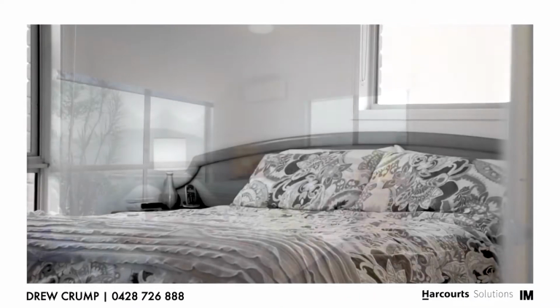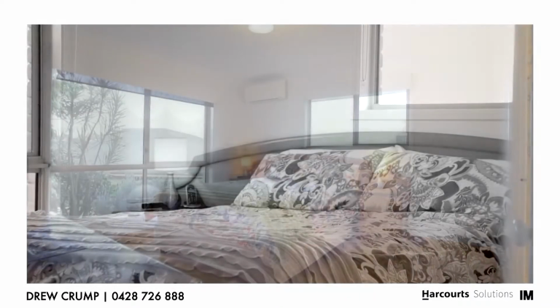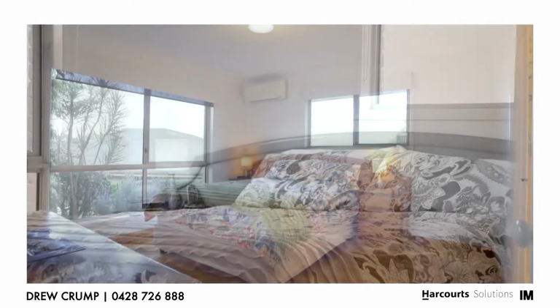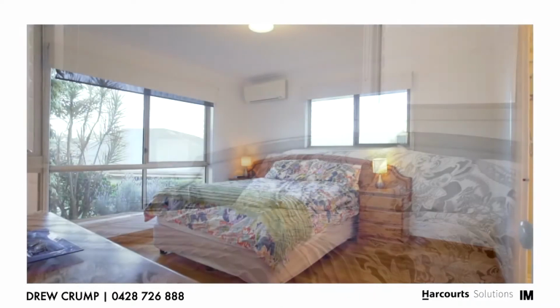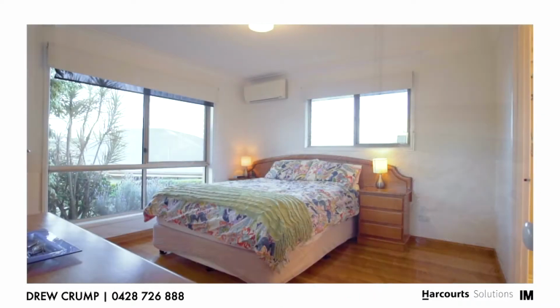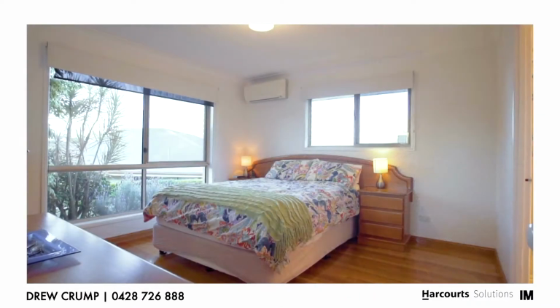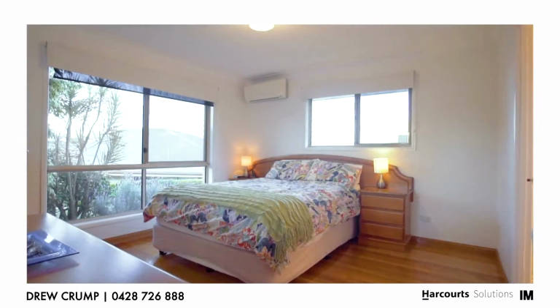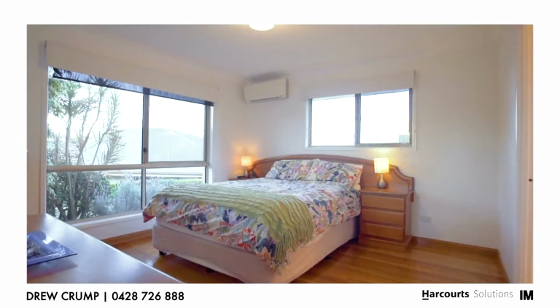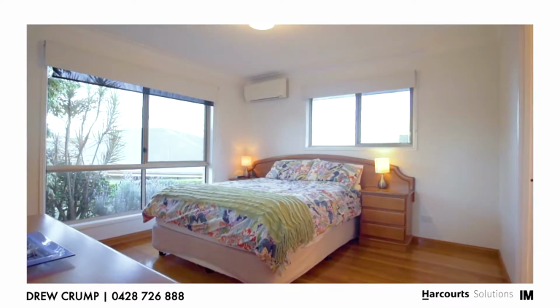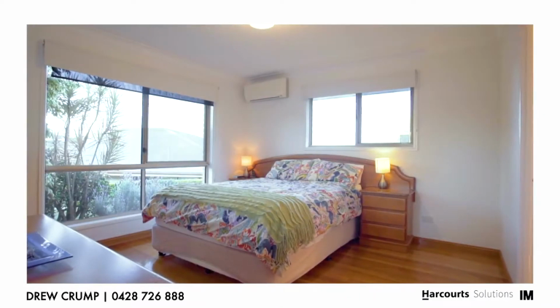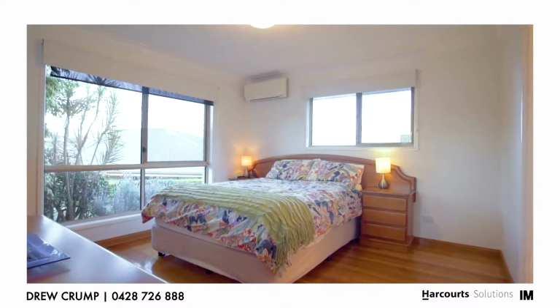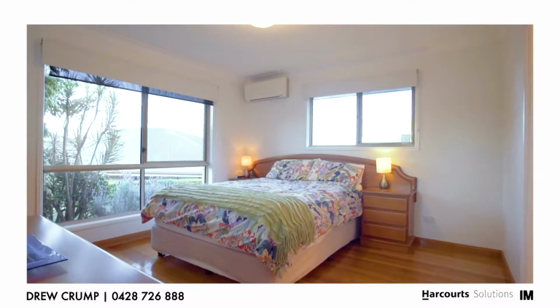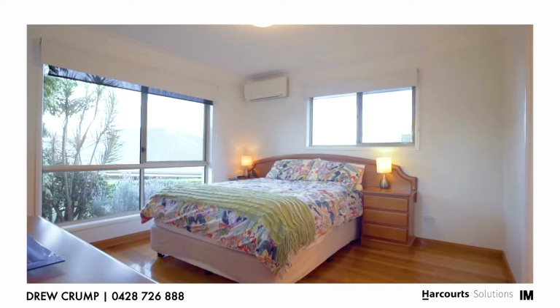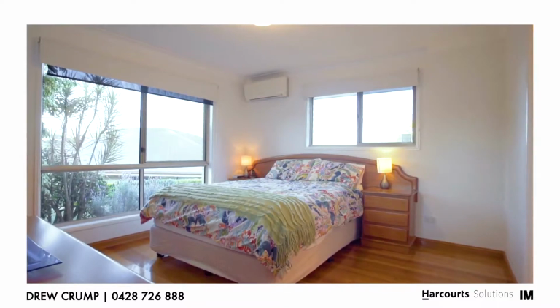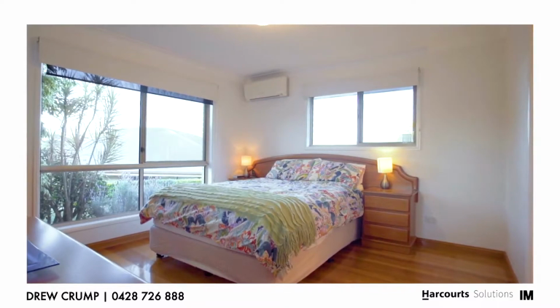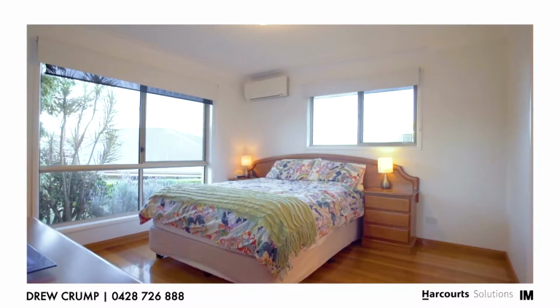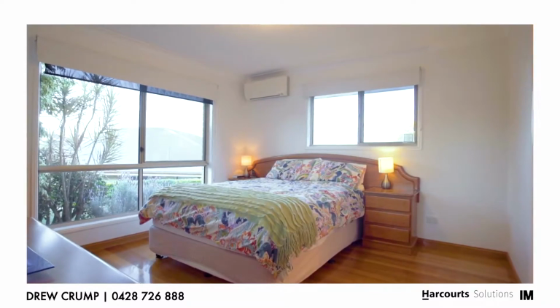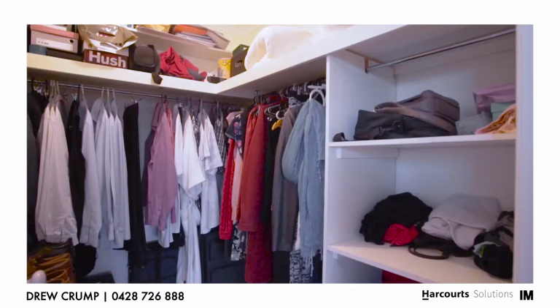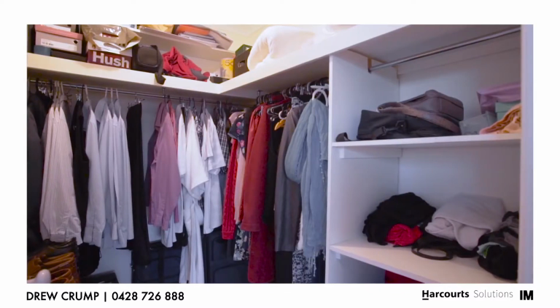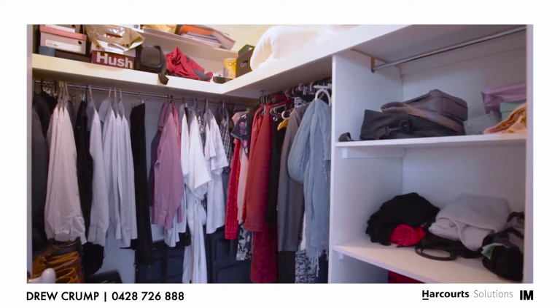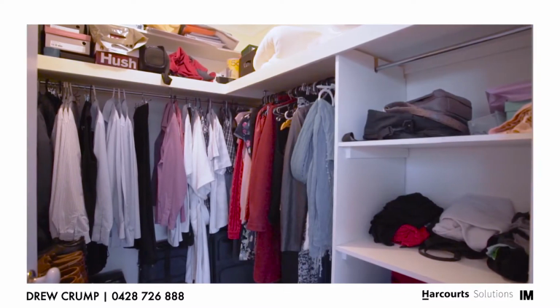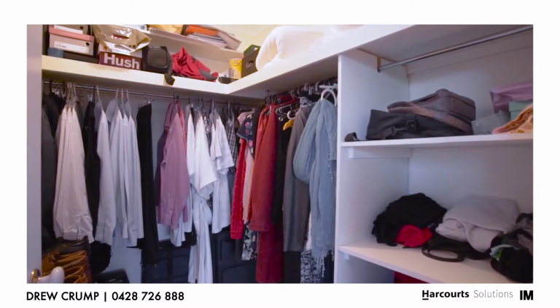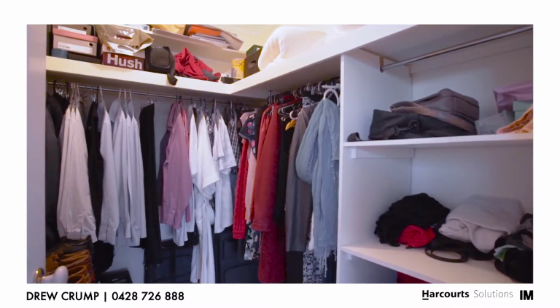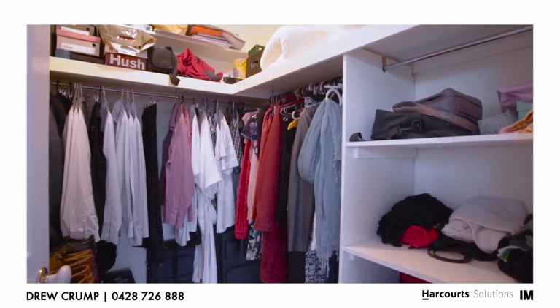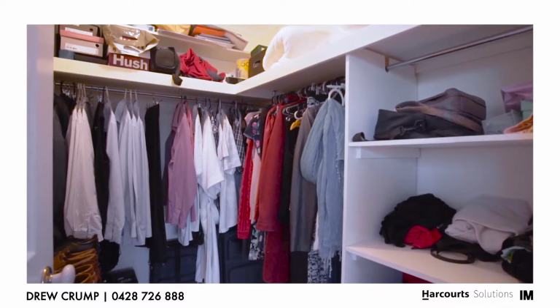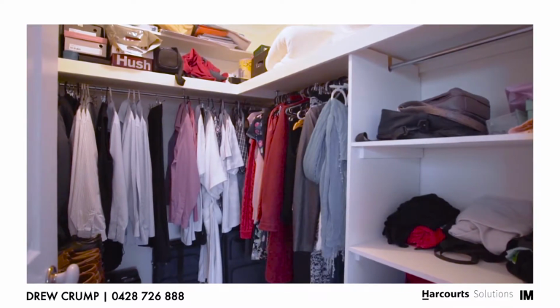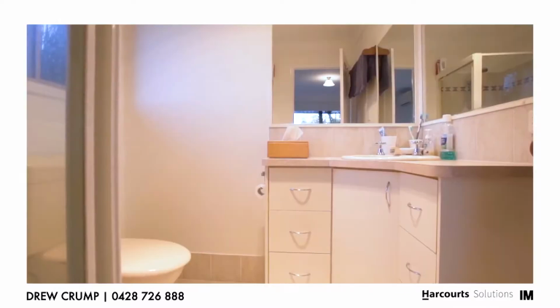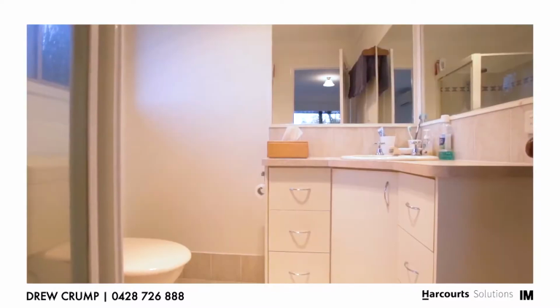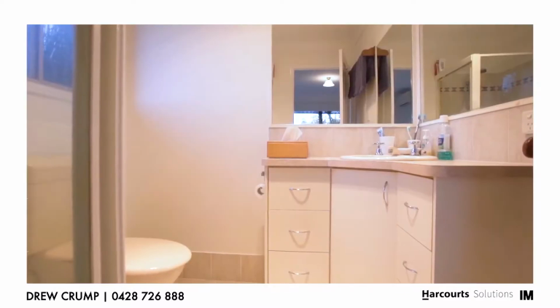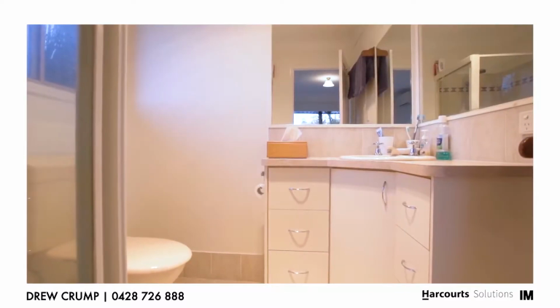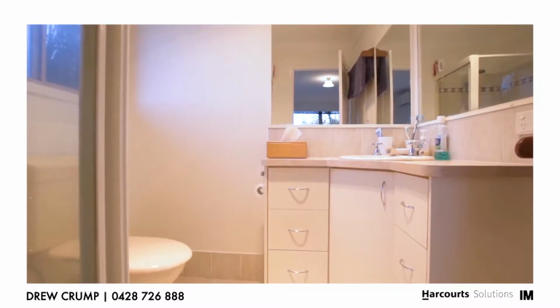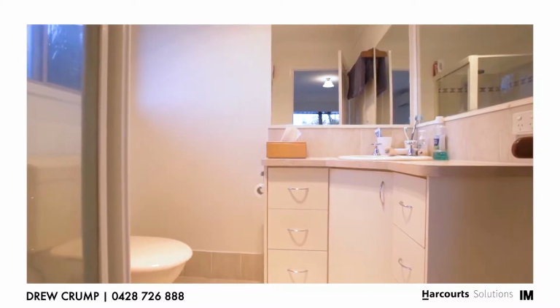The main bedroom is located on one side of the property, serviced by a walk-in wardrobe and a stunning ensuite.